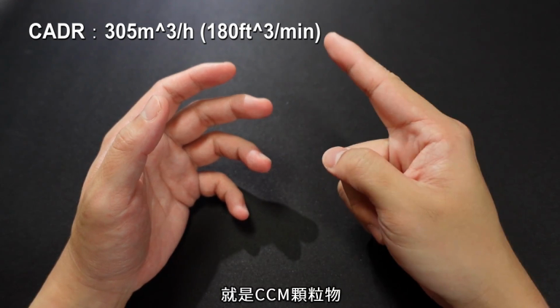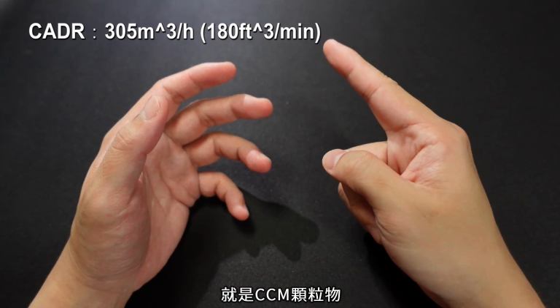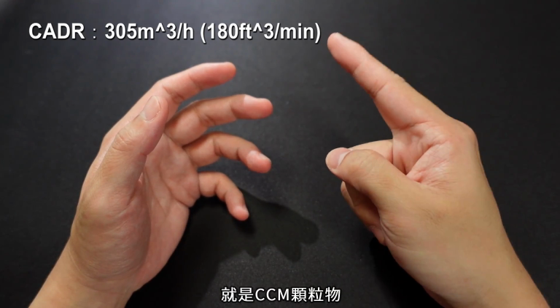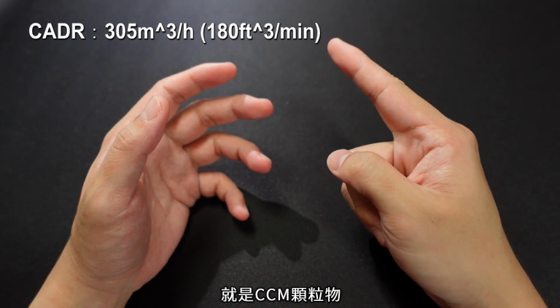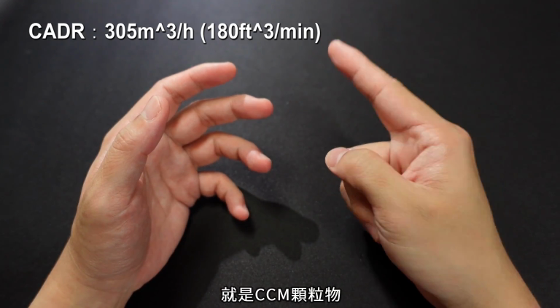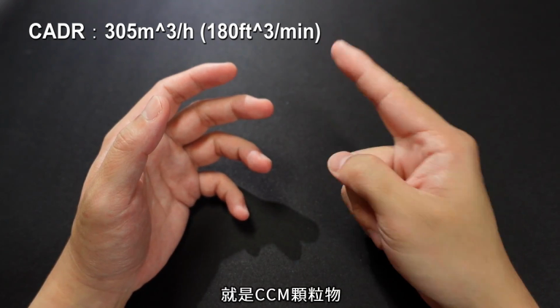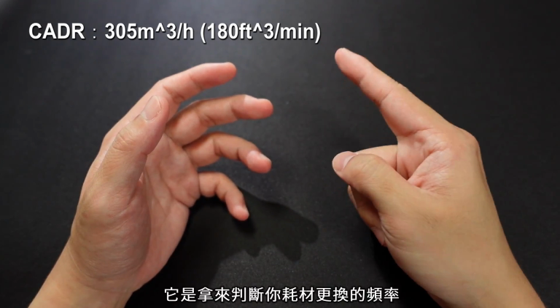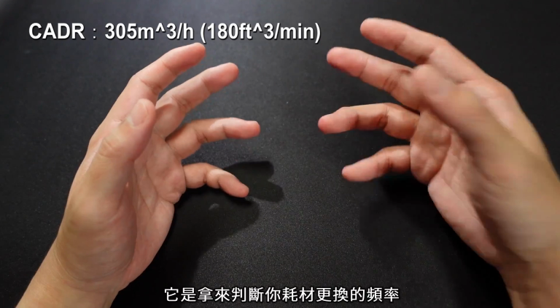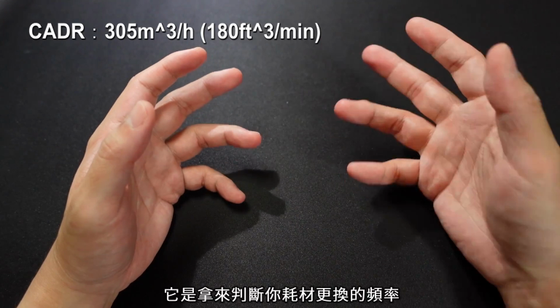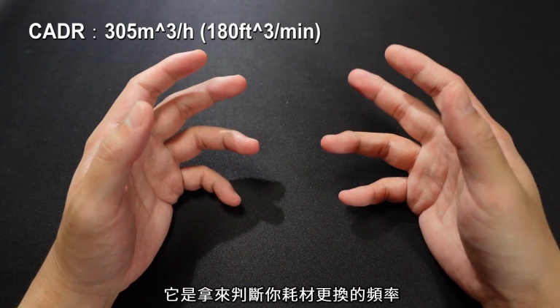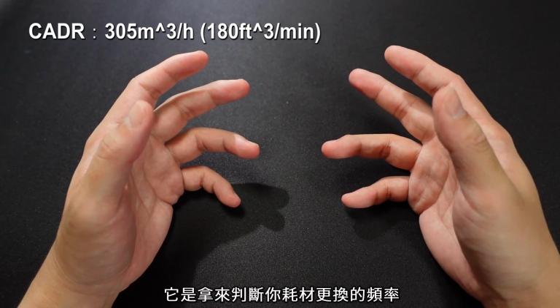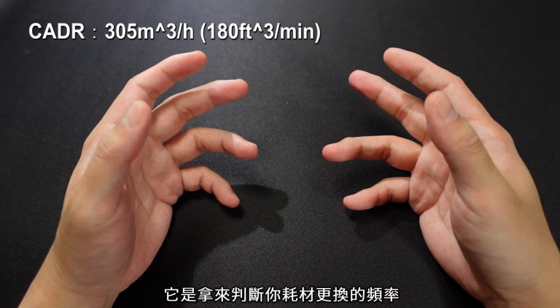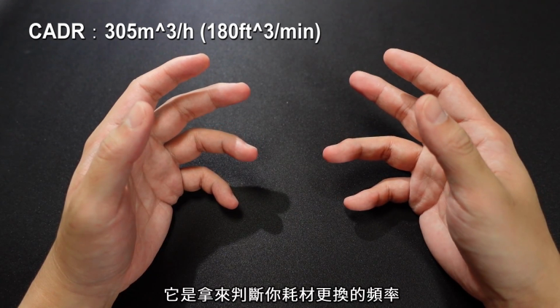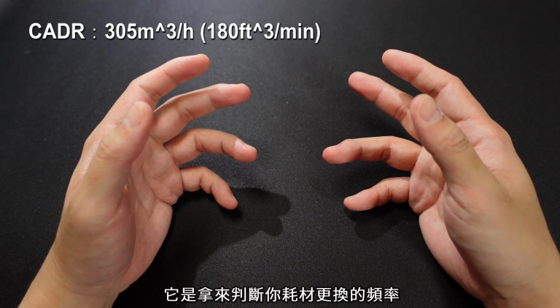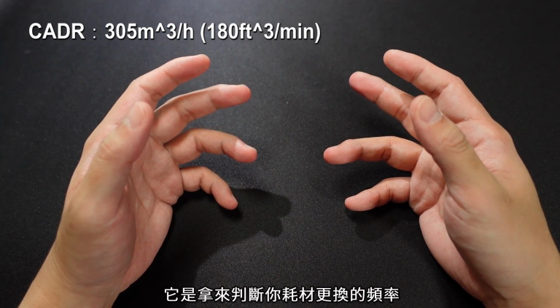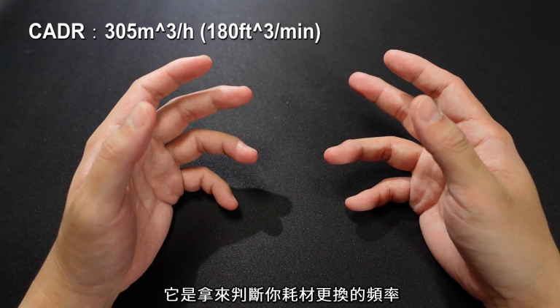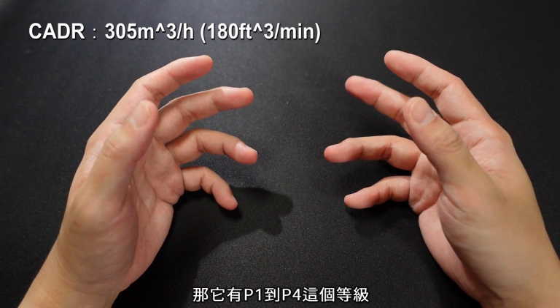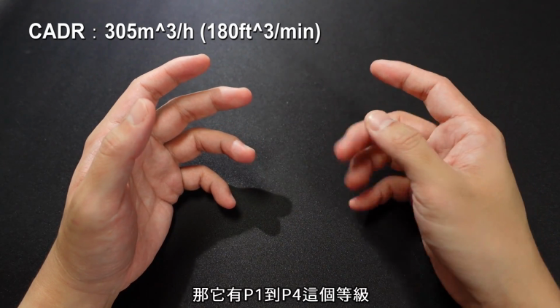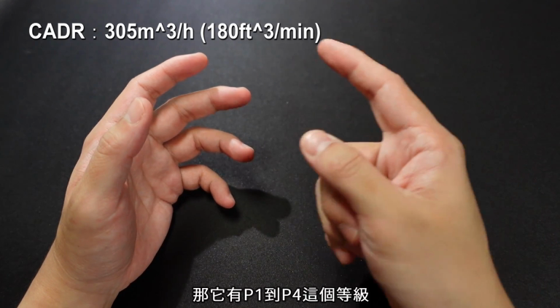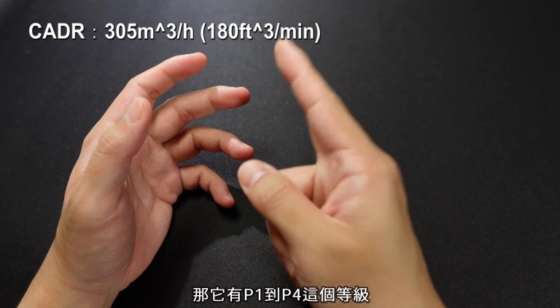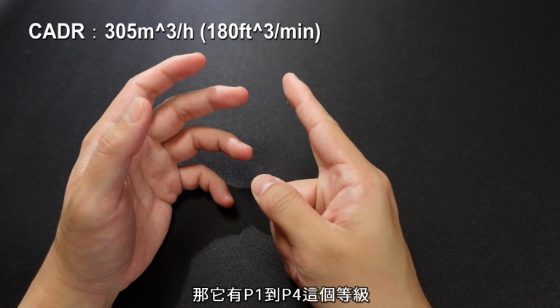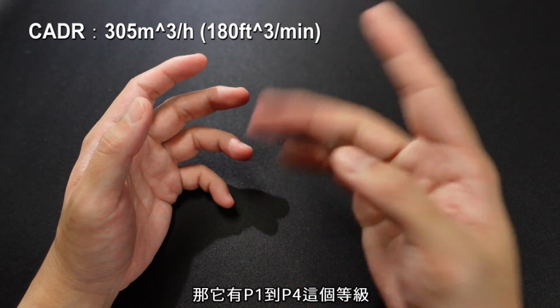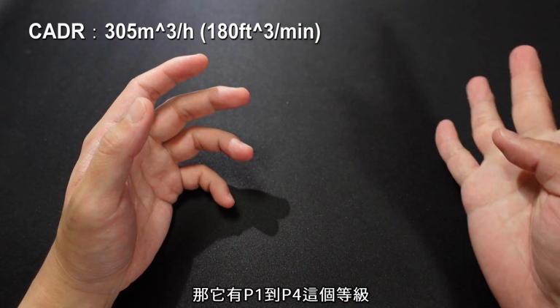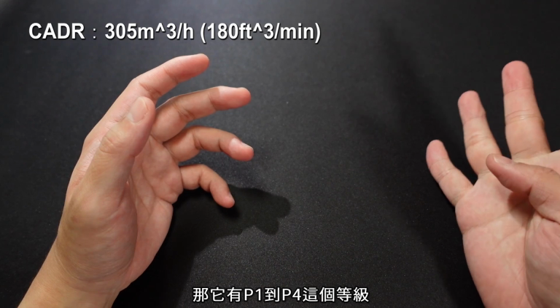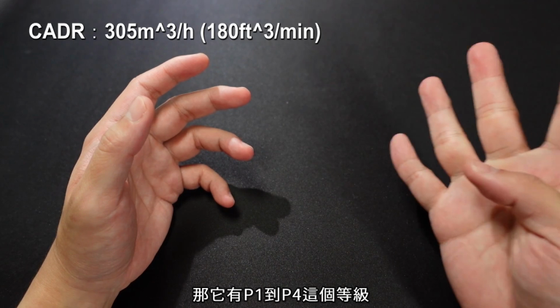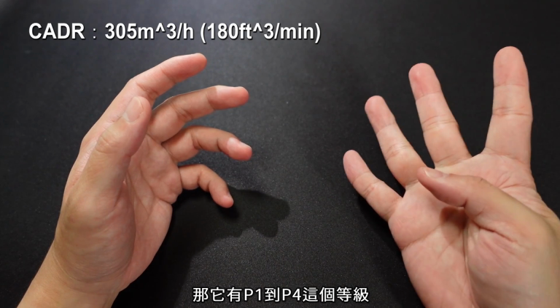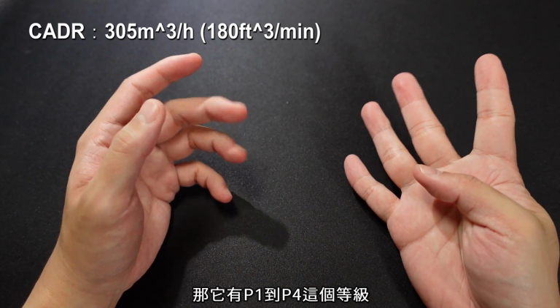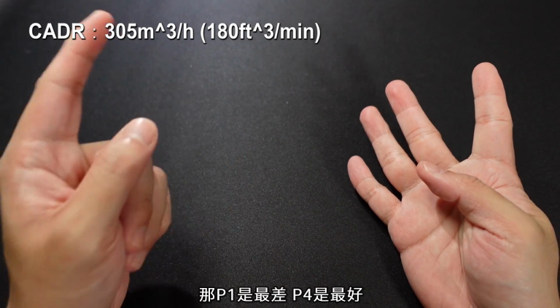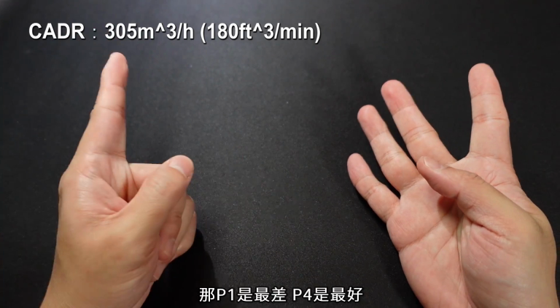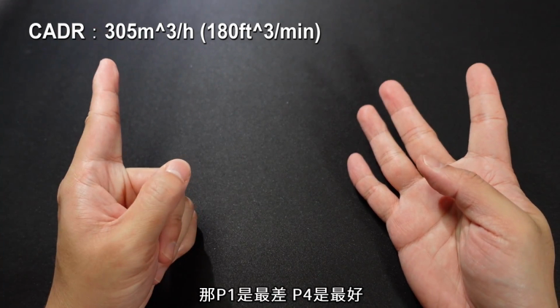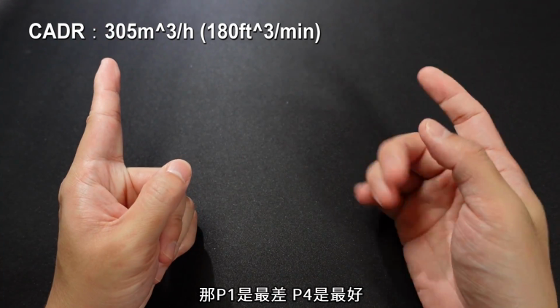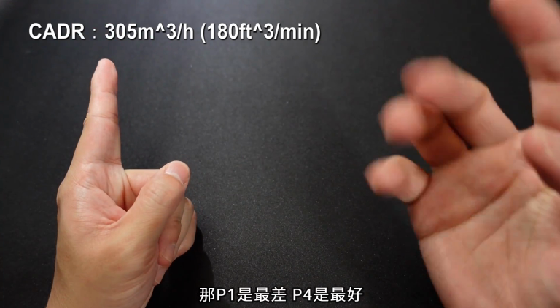这一款的CADR值是每小时305立方公尺，意思就是说在大概8到16平的空间的话，它每个小时可以净化整个房间的空间次数是2到4次，所以最快来讲每15分钟可以帮你把整个房间换气，其实满厉害的。适用的坪数大概就是8到16平之间。此外看空气清净机还有一个素质要看就是颗粒物累积净化值，就是CCM颗粒物，它是拿来判断耗材更换的频率，有P0到P4这个等级，P0是最差。